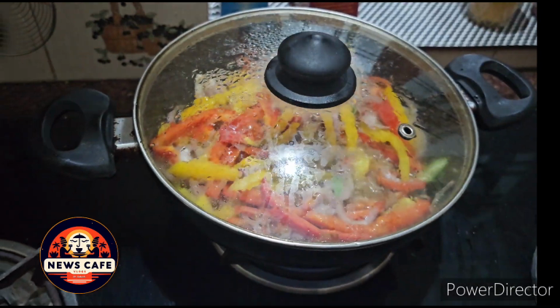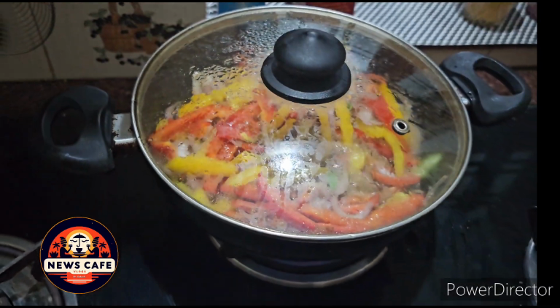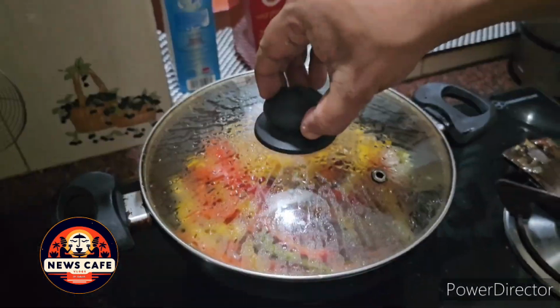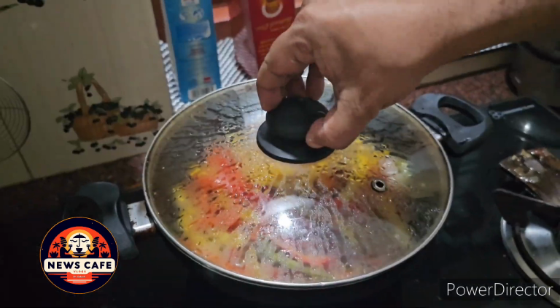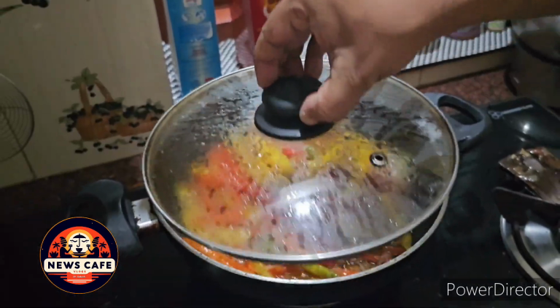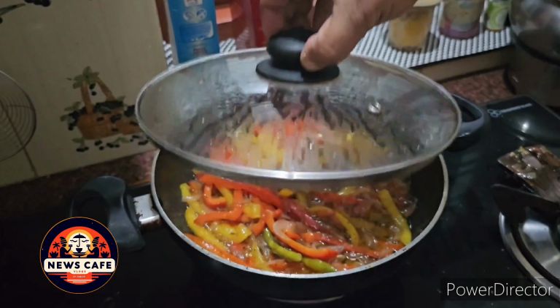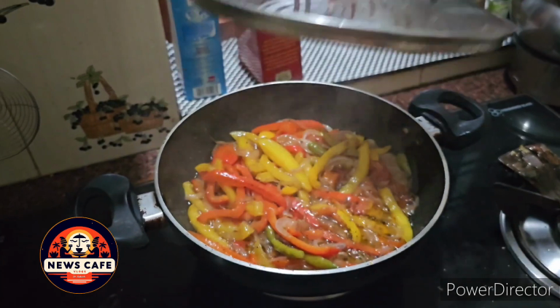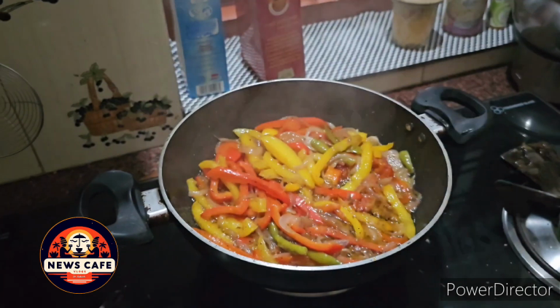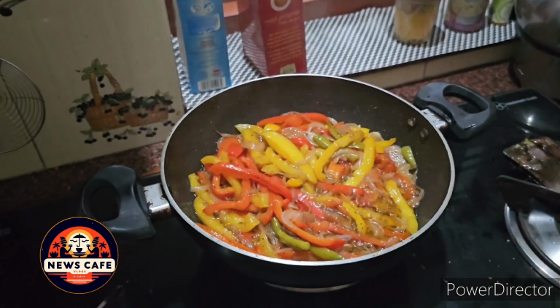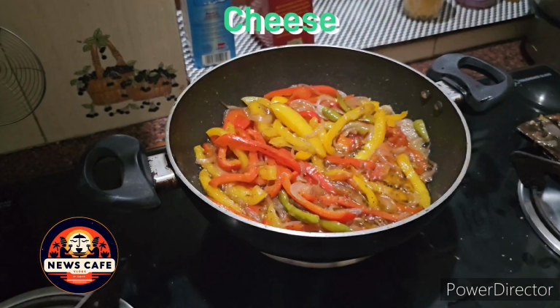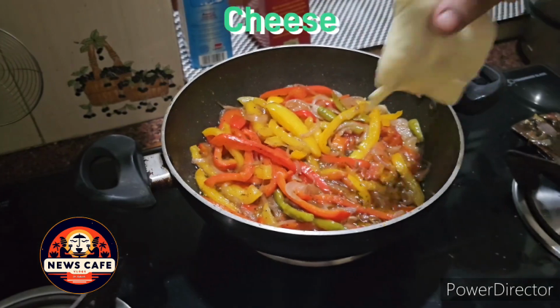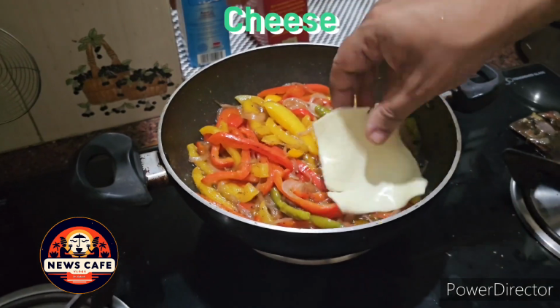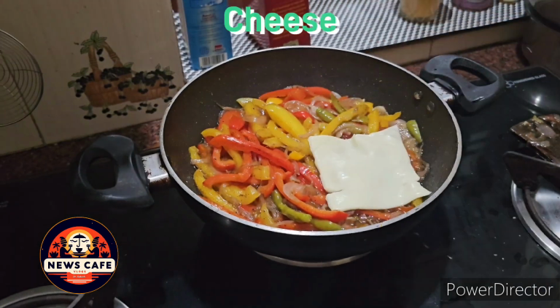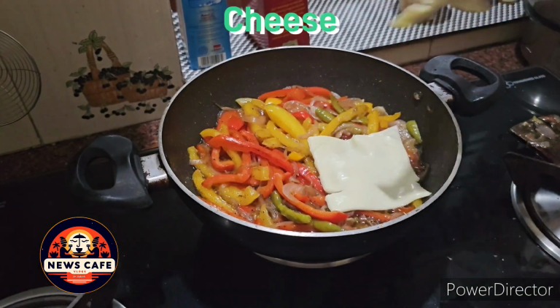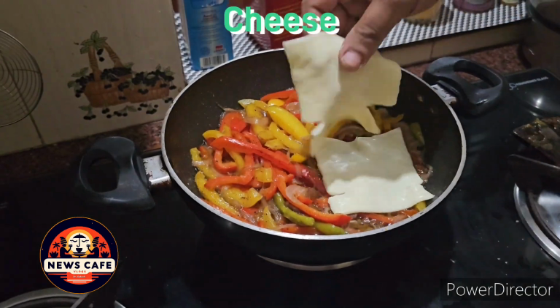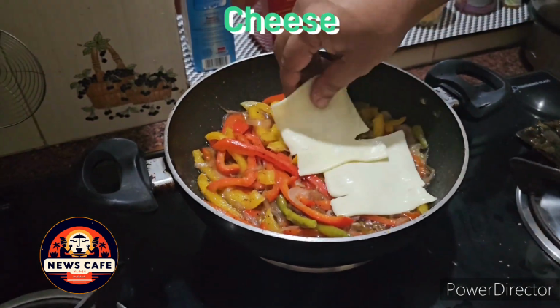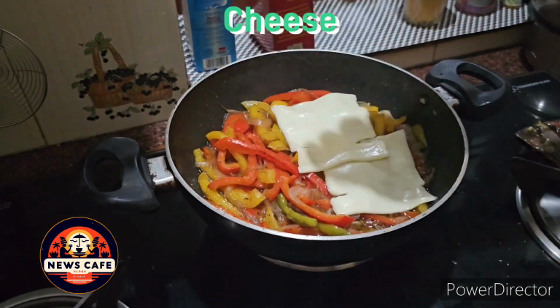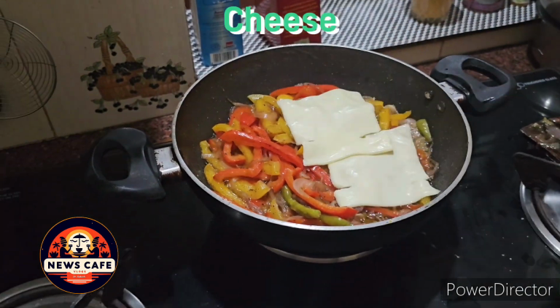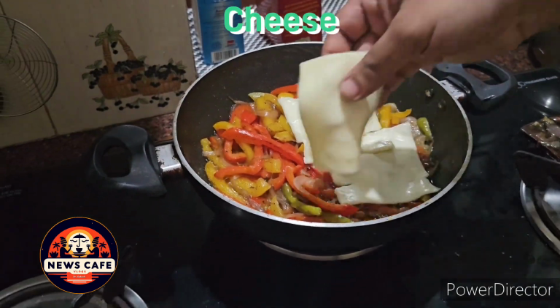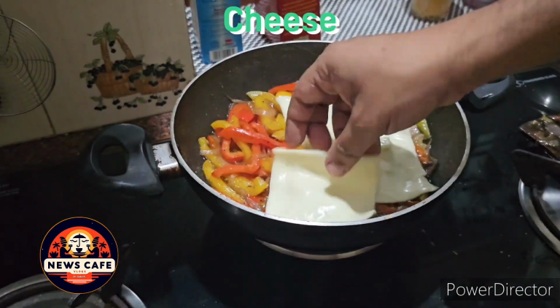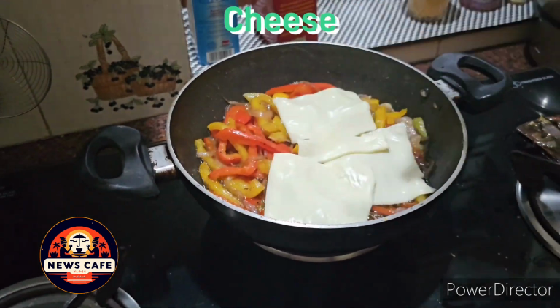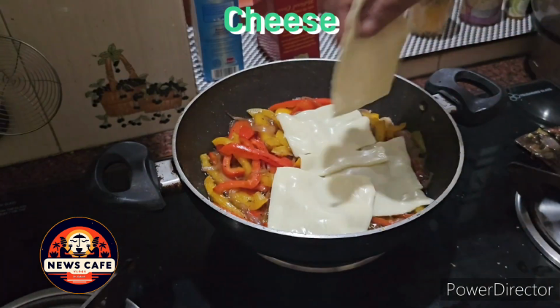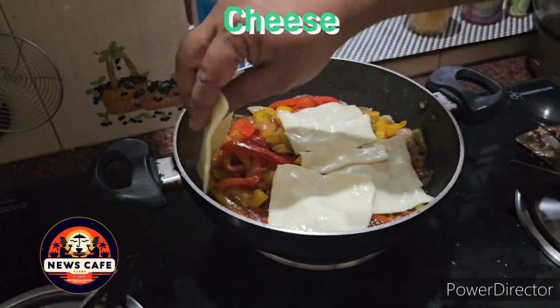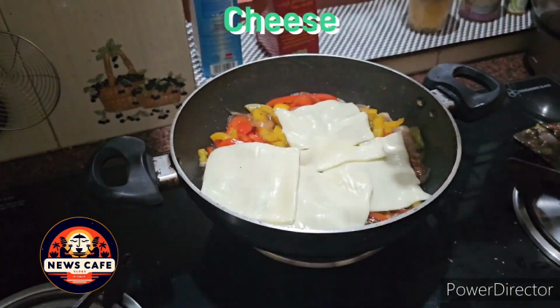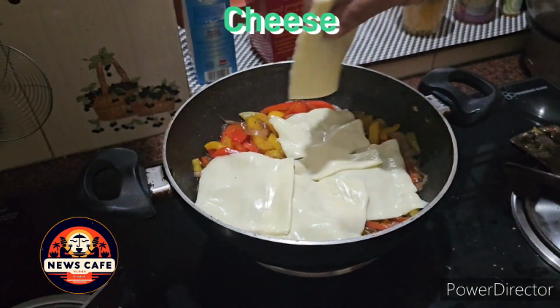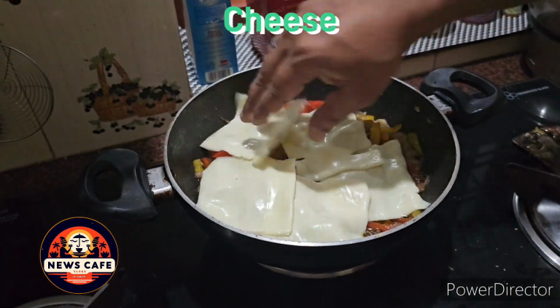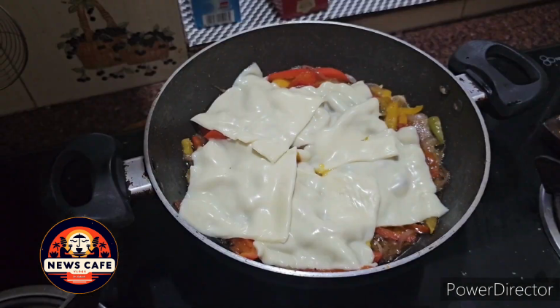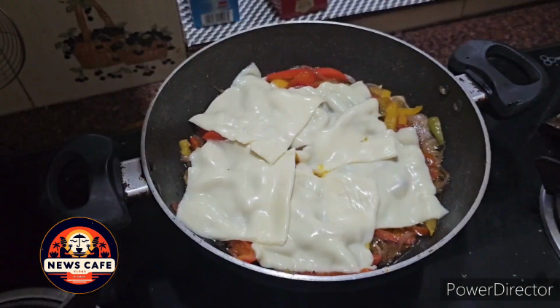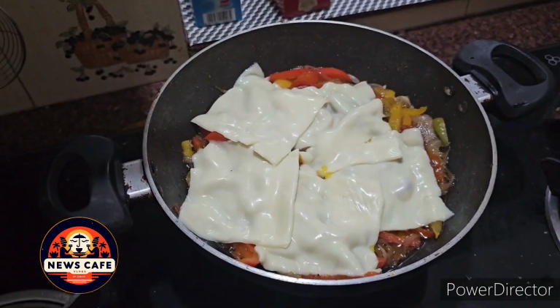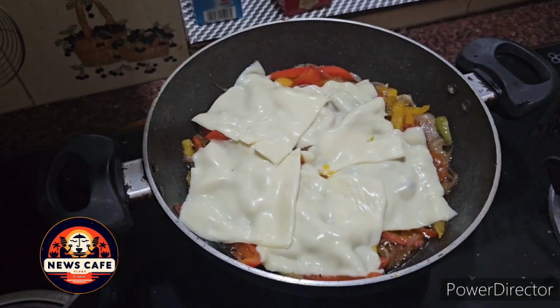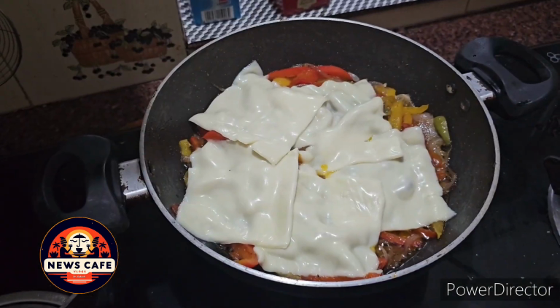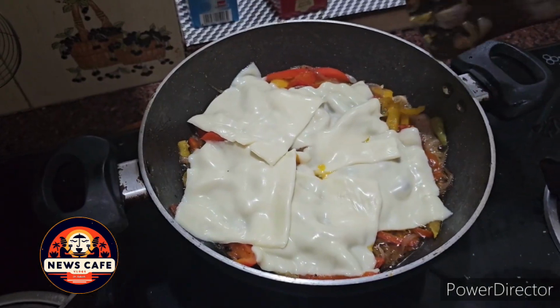Once the ingredients are half cooked, add 5 sheets of cheese and stew.